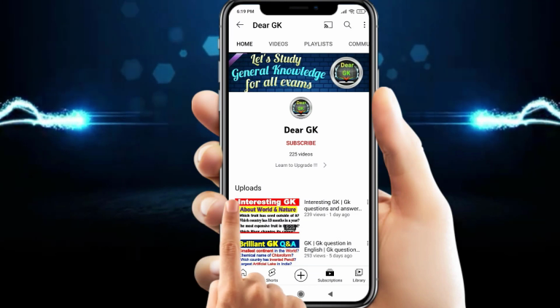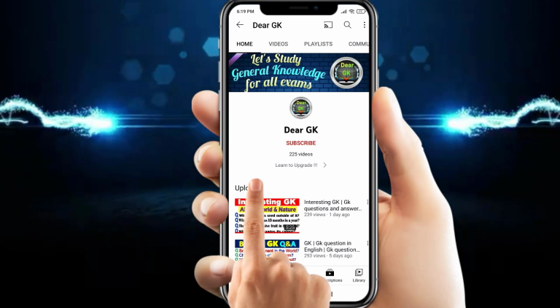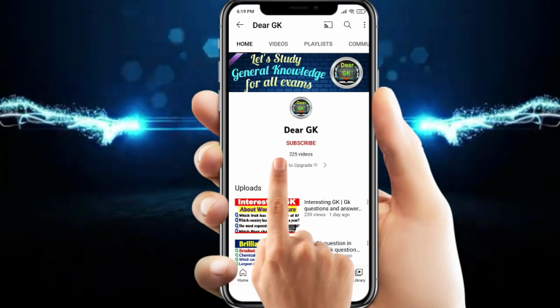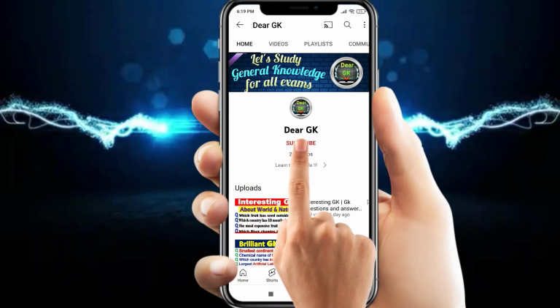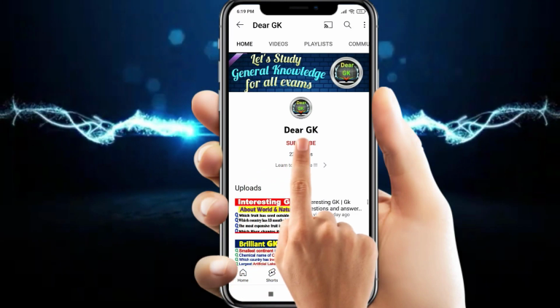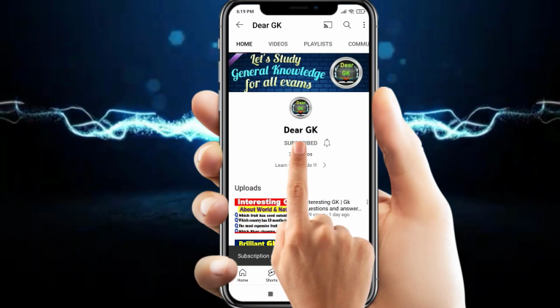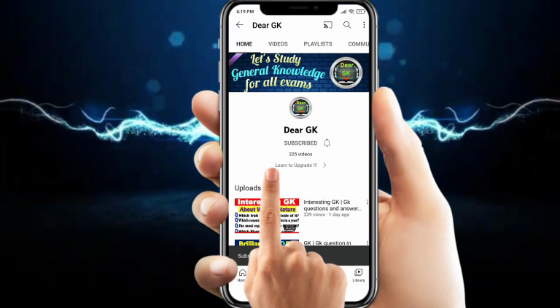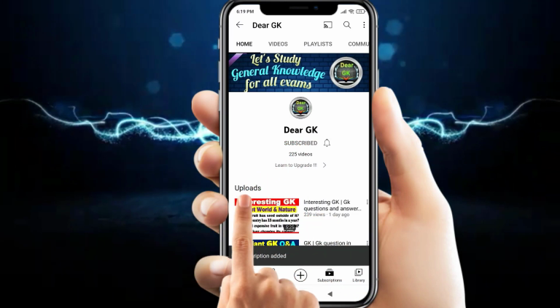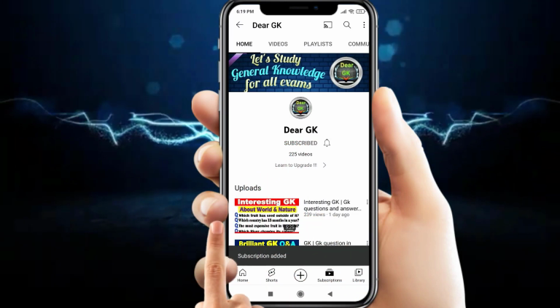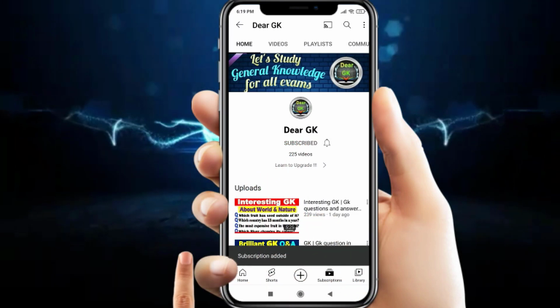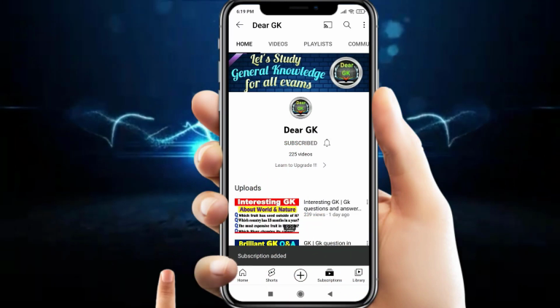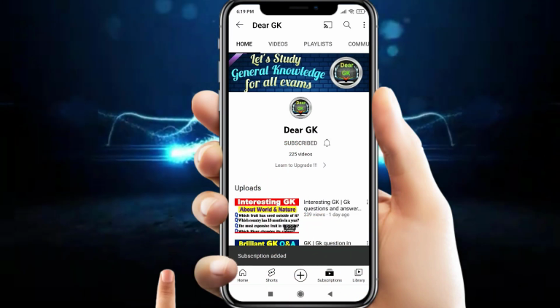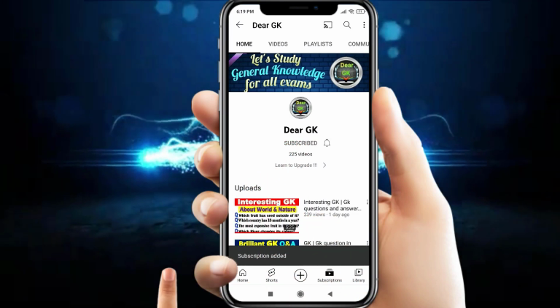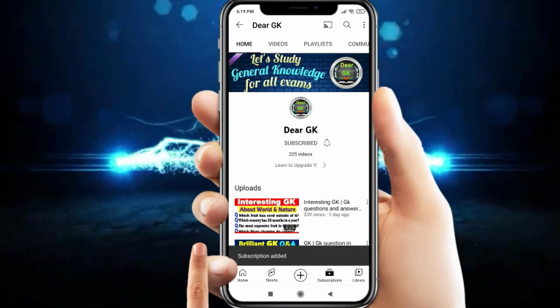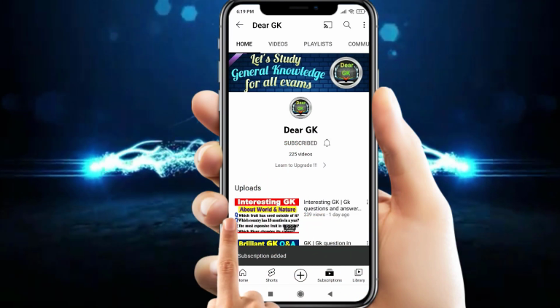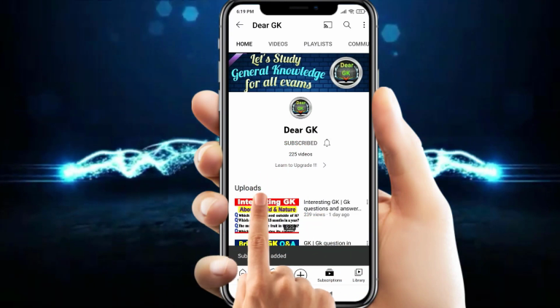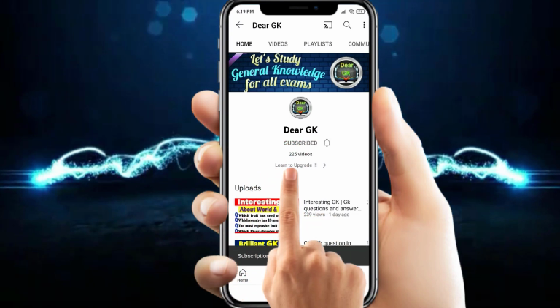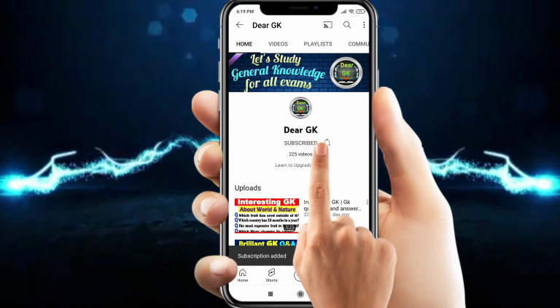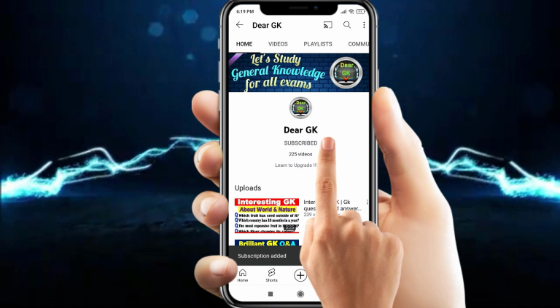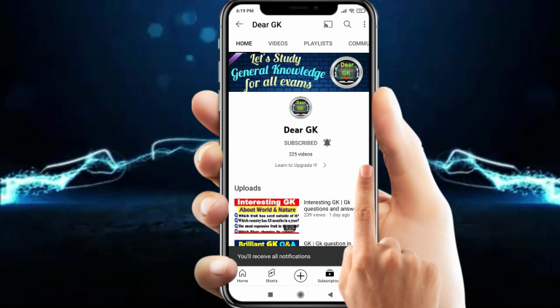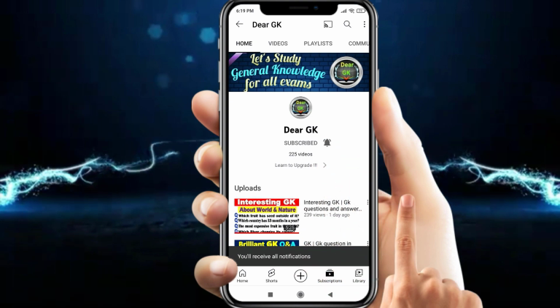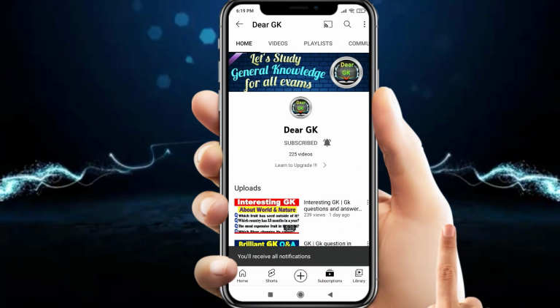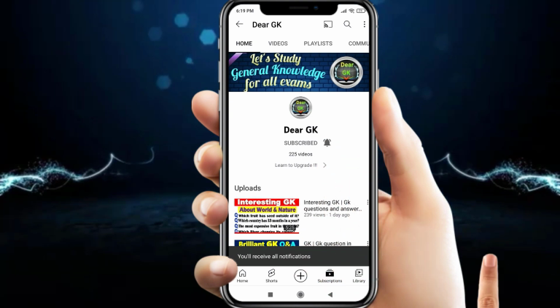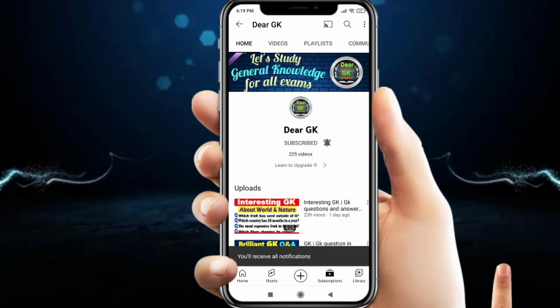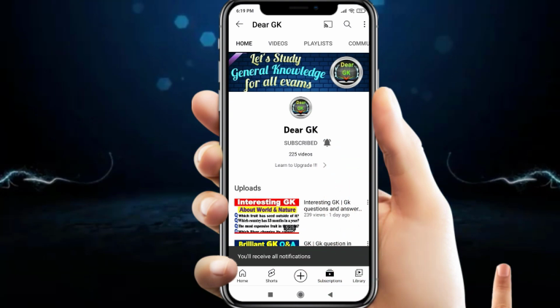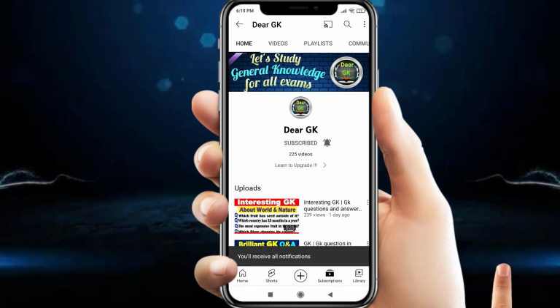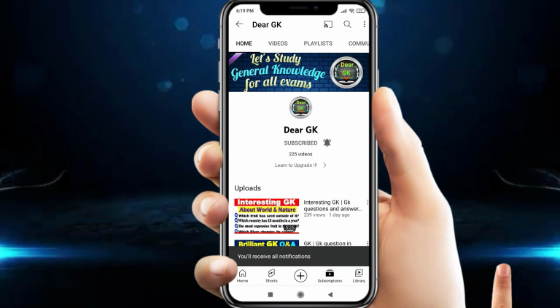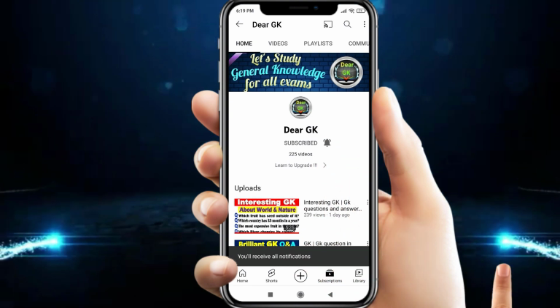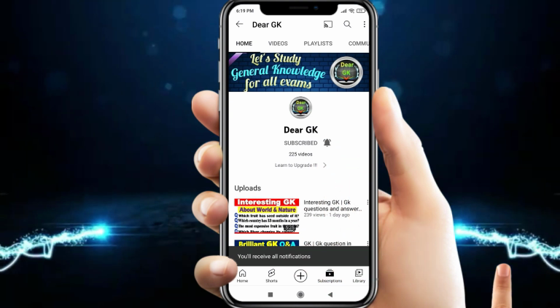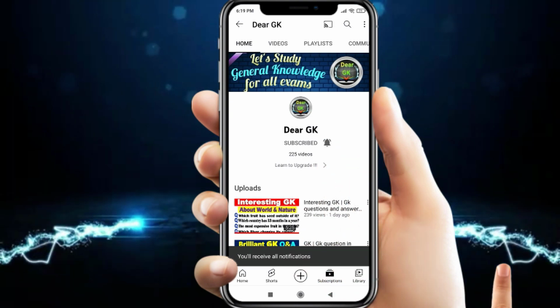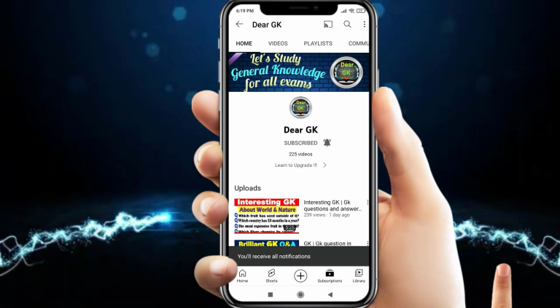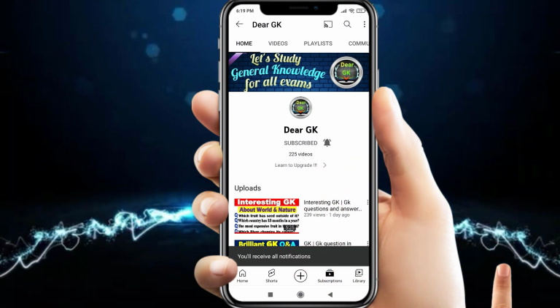Subscribe to my channel Dear GK and click on the bell icon to get every latest new update.